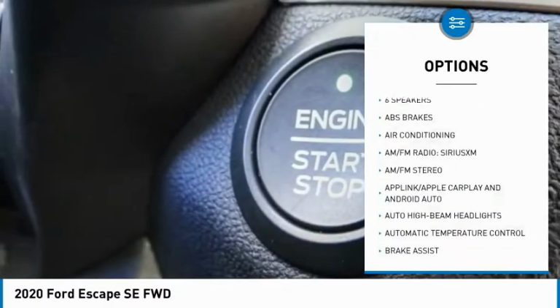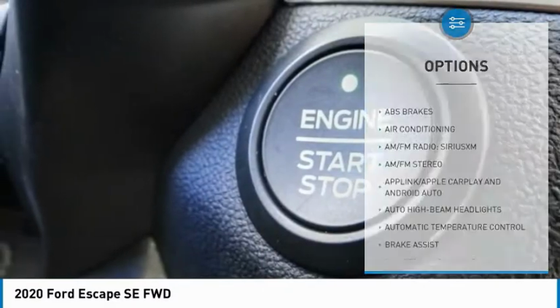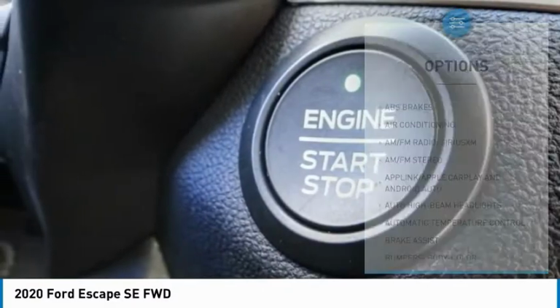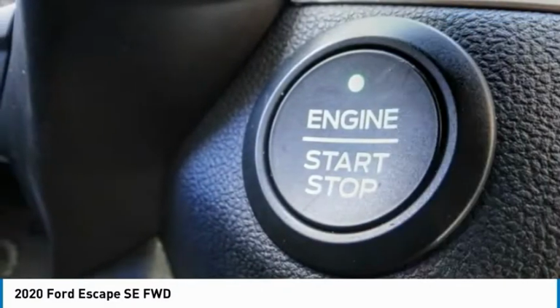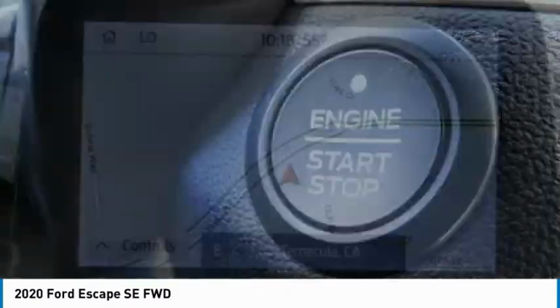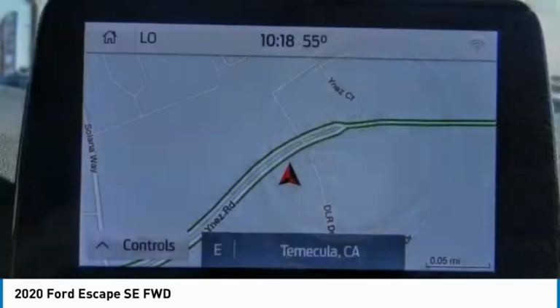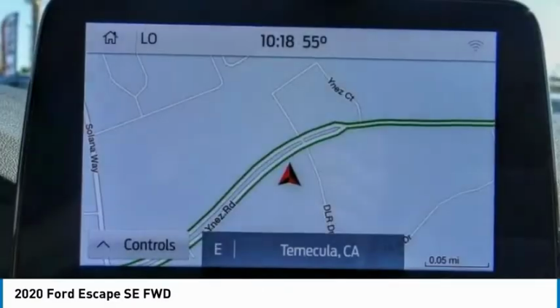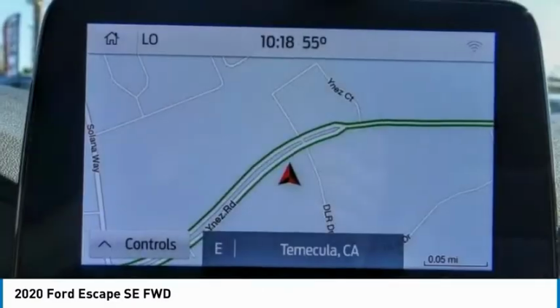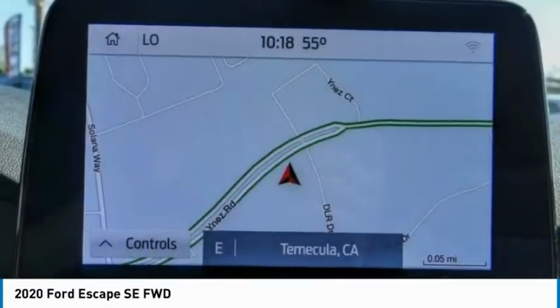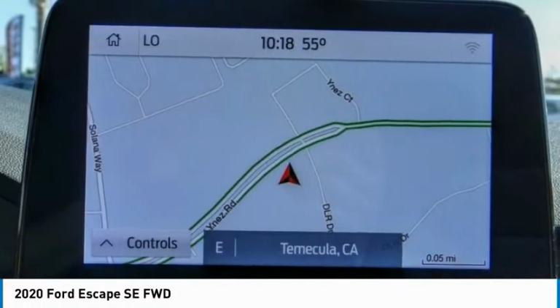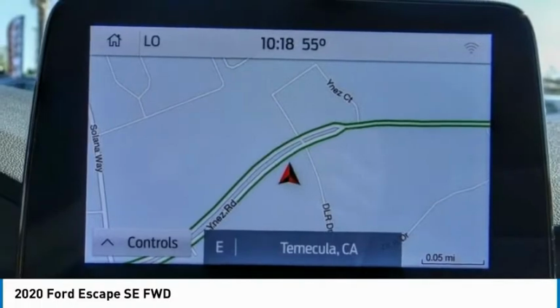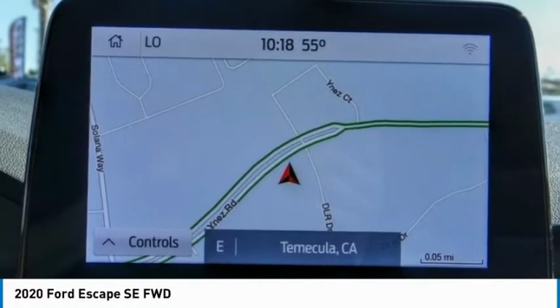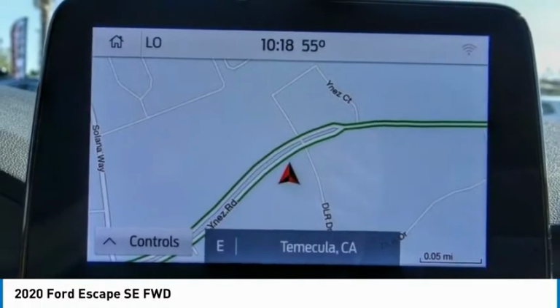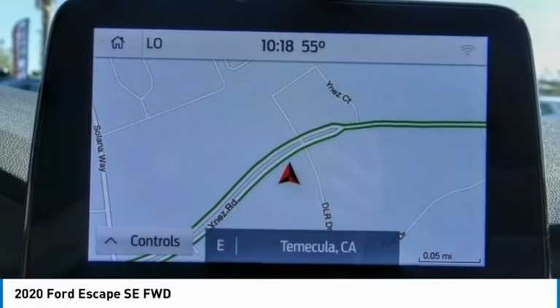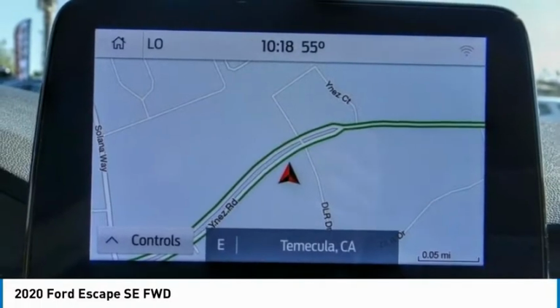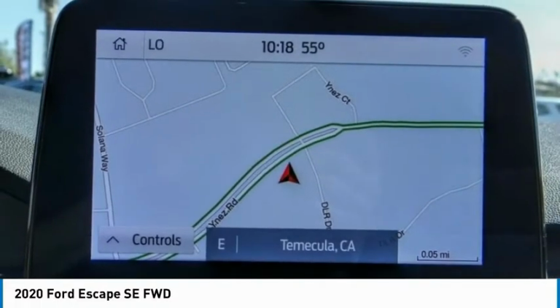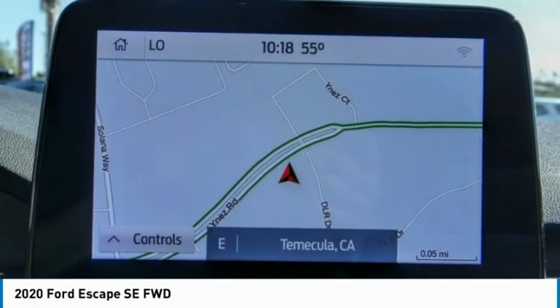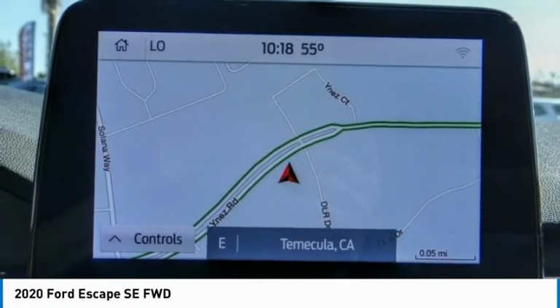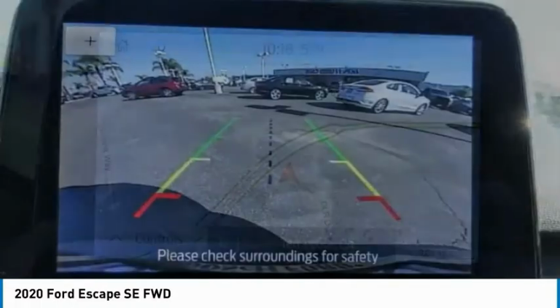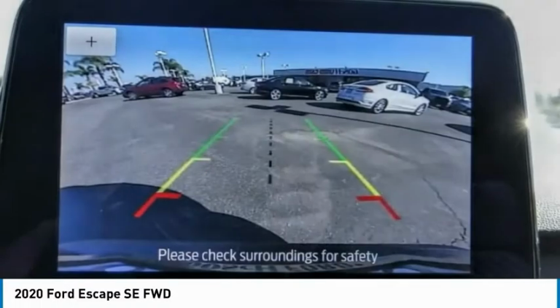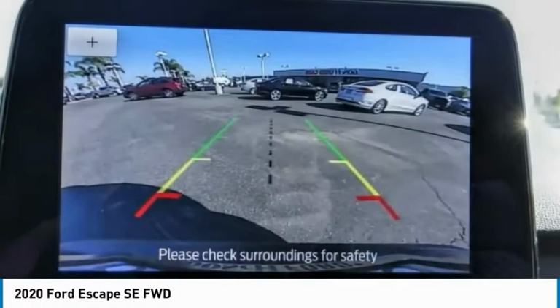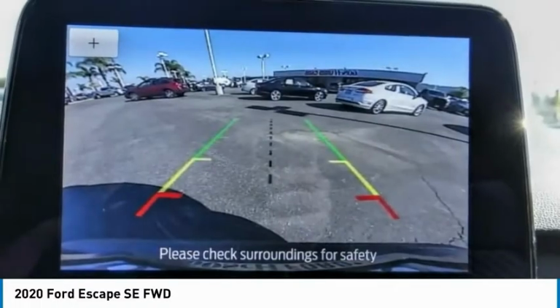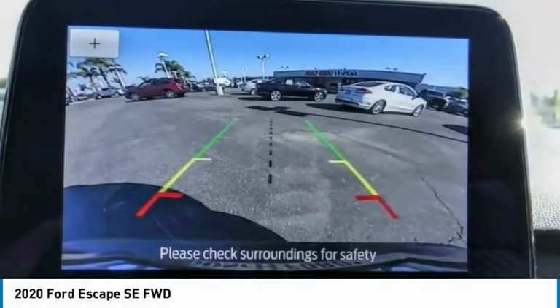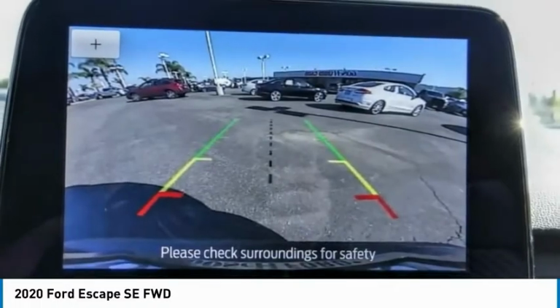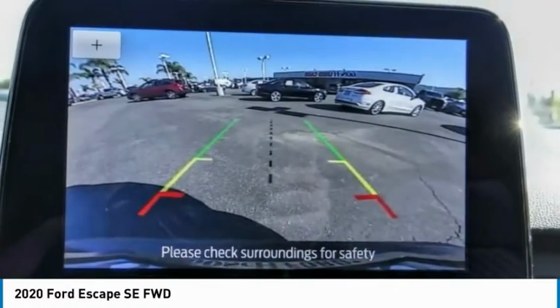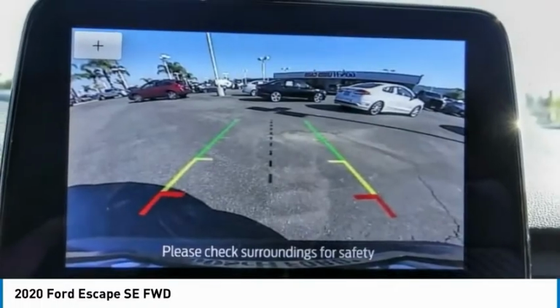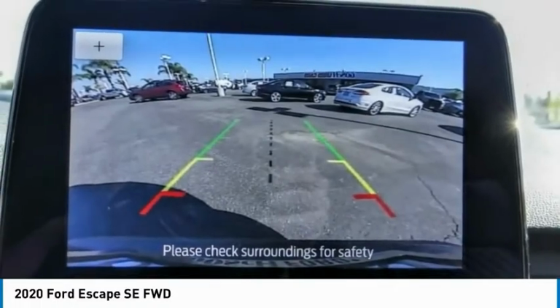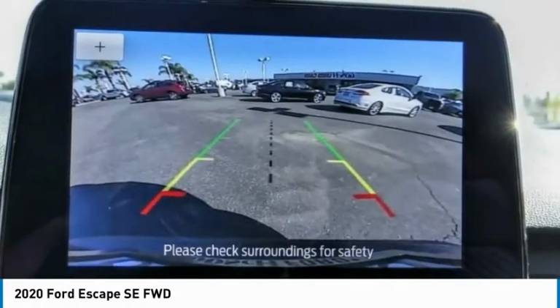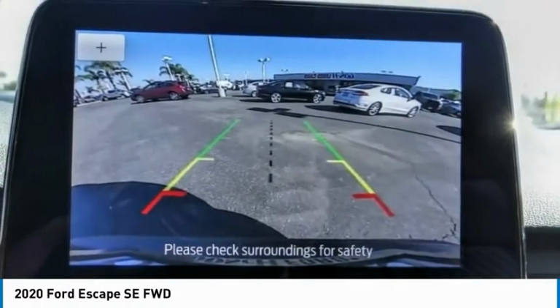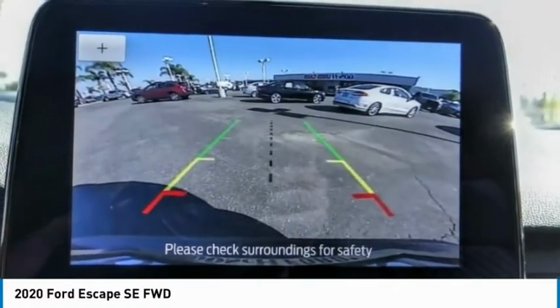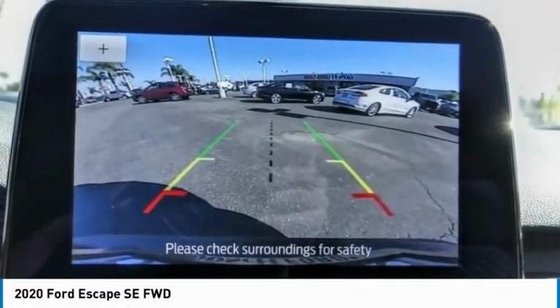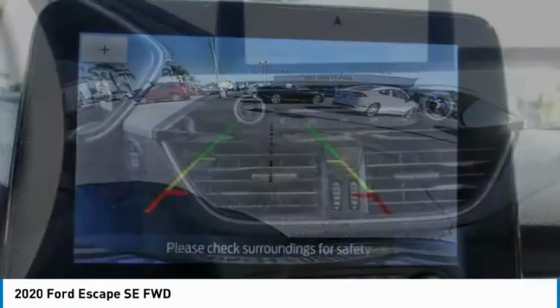Rear window wiper, rear window defroster, heated front seats, low tire pressure warning. Come see the car for yourself.